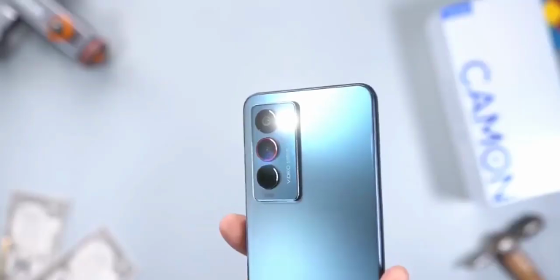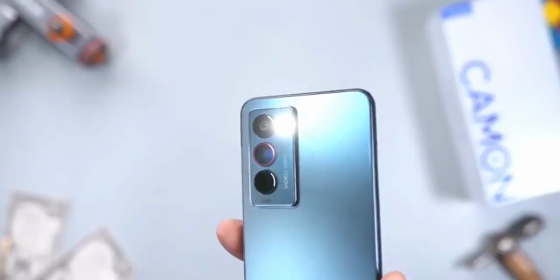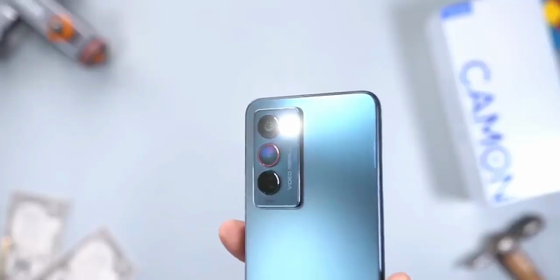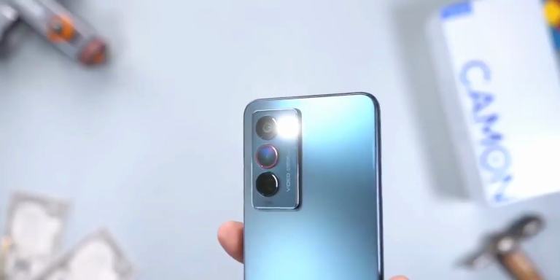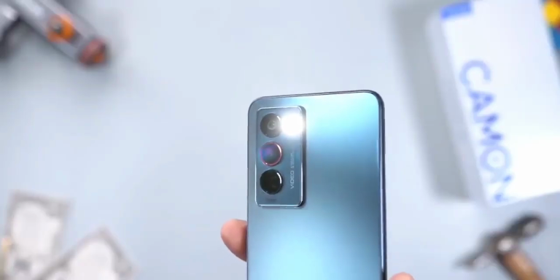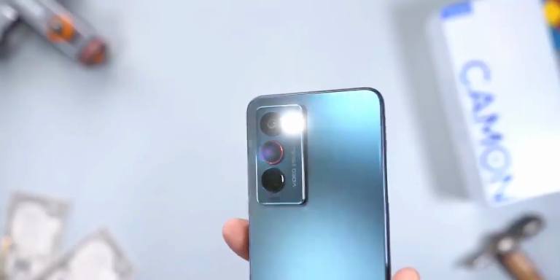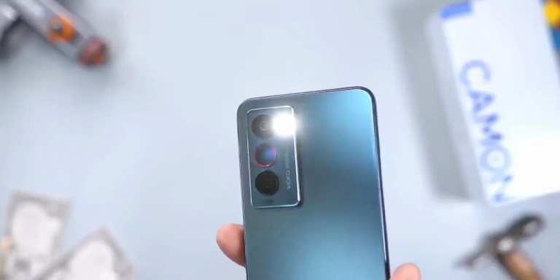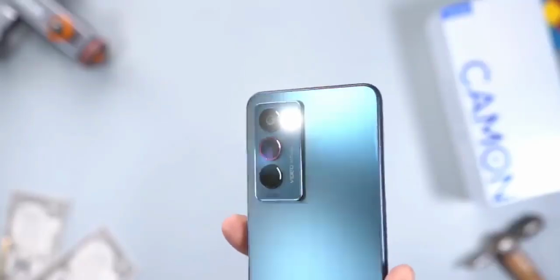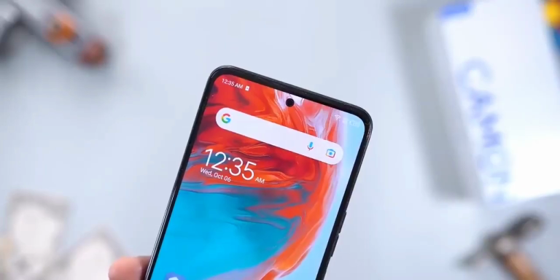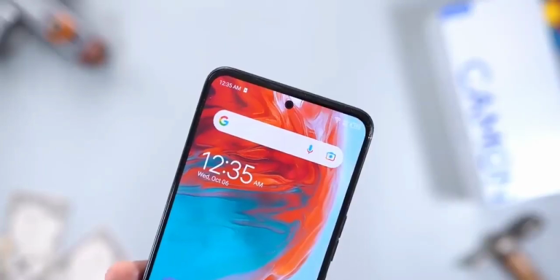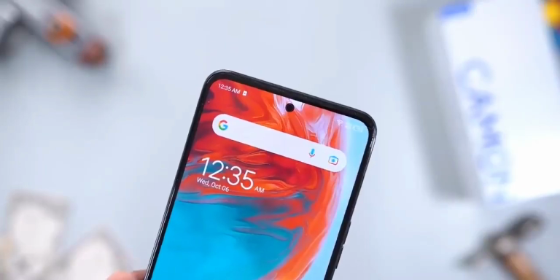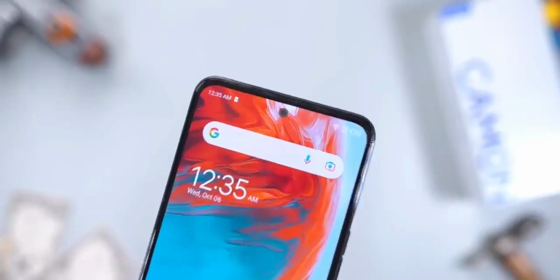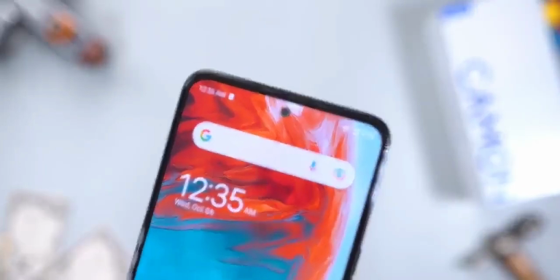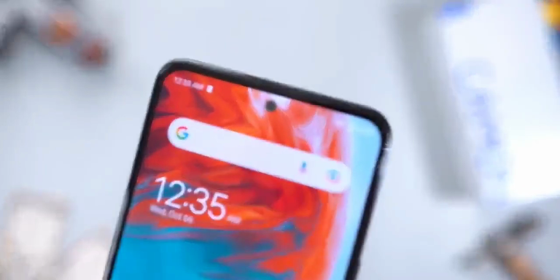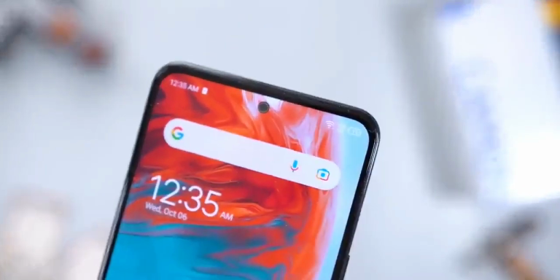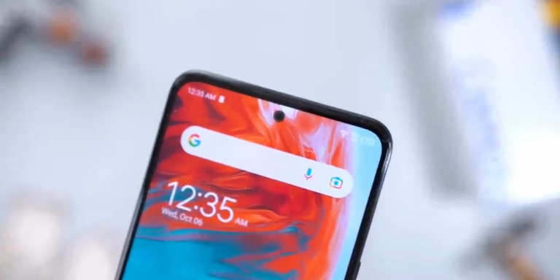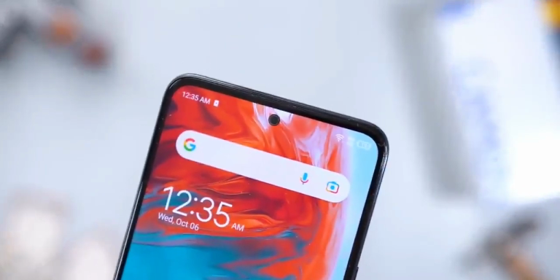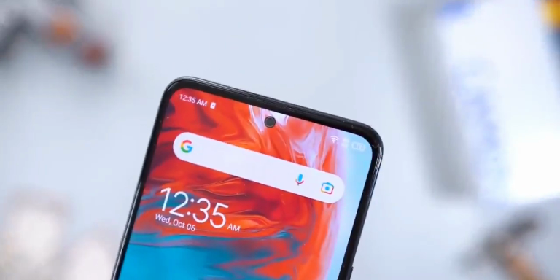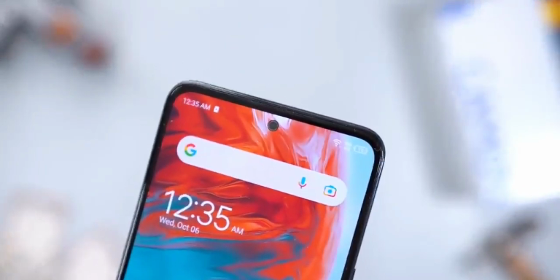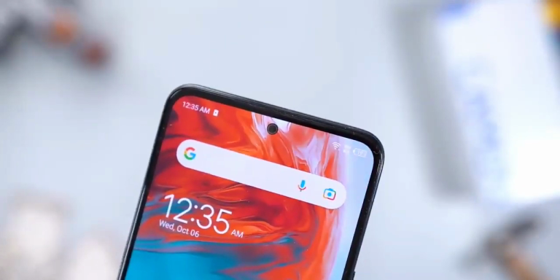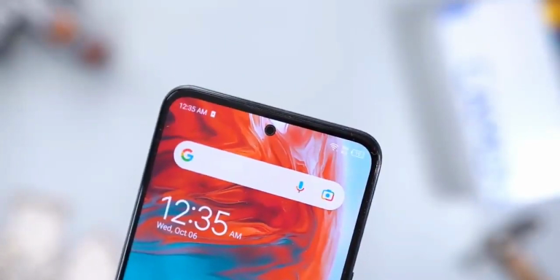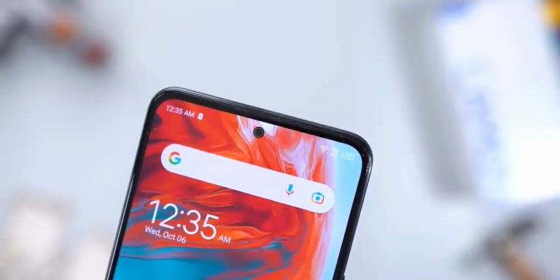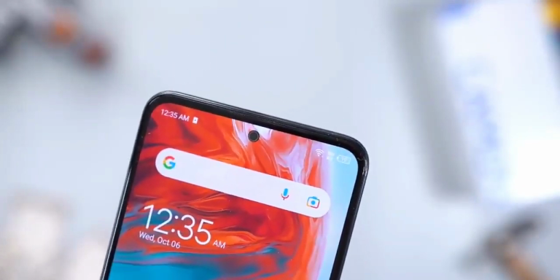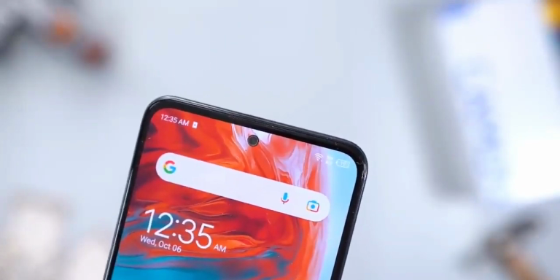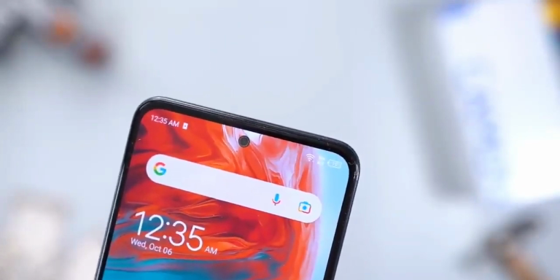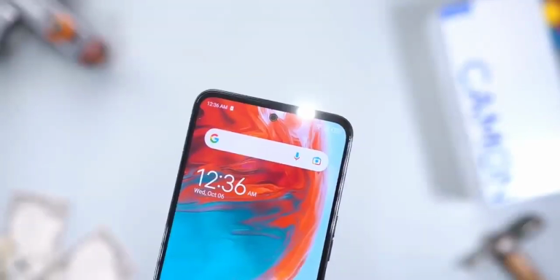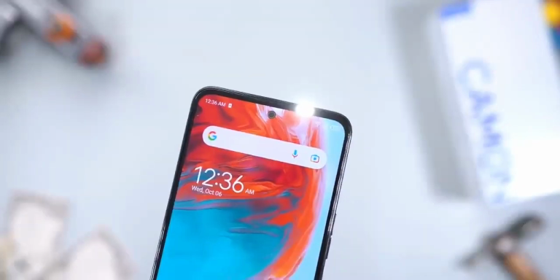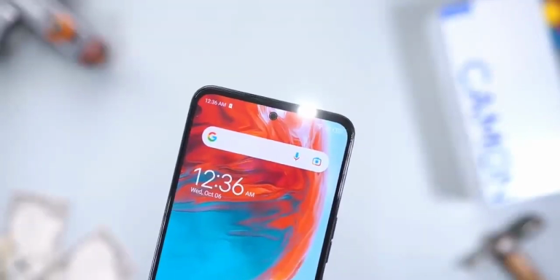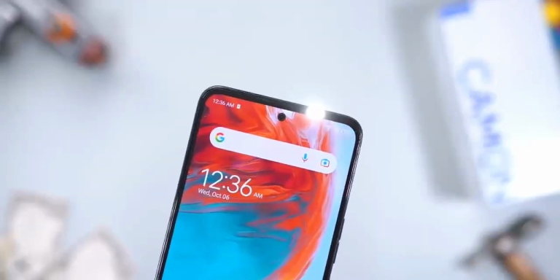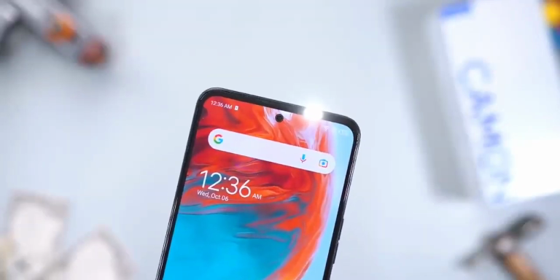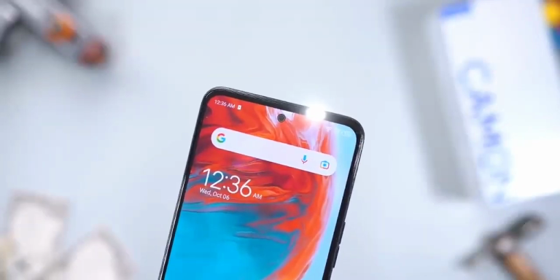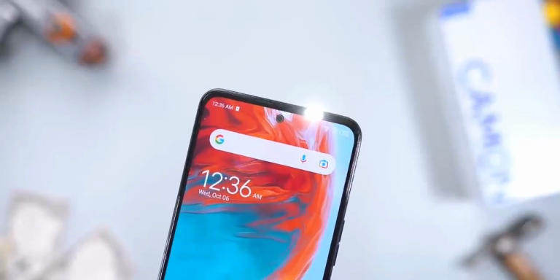It also has an LED flashlight. Switching the phone around, it has a 32 megapixel front-facing camera with dual LED flashlight.